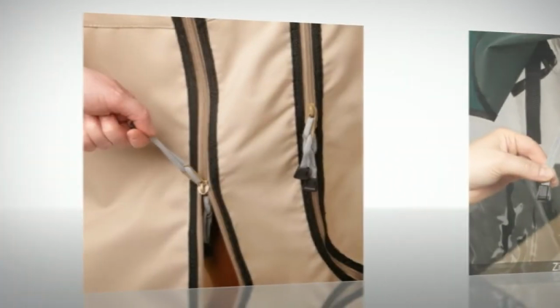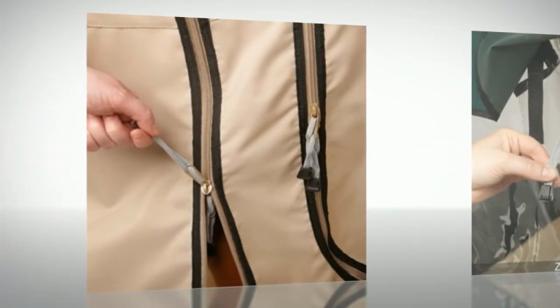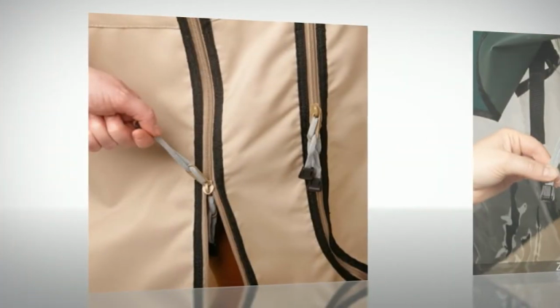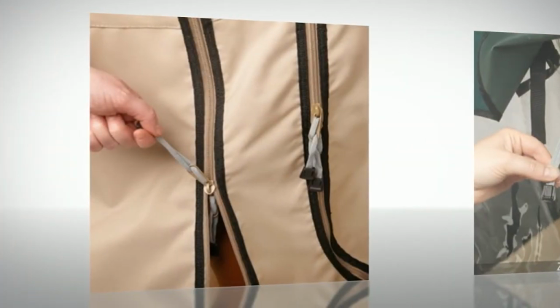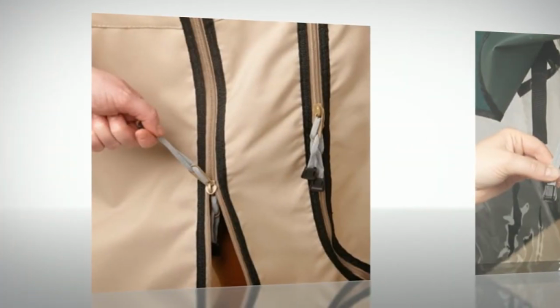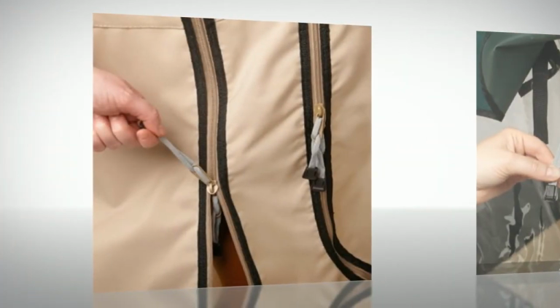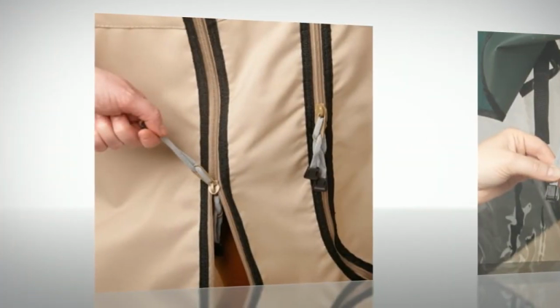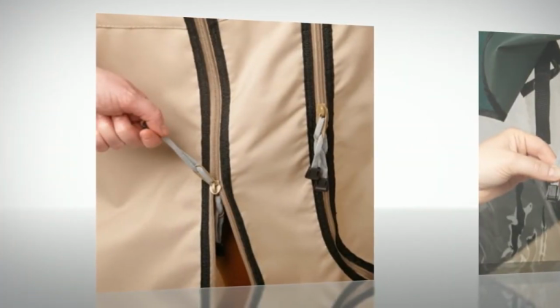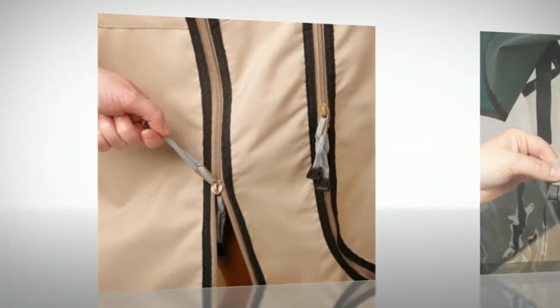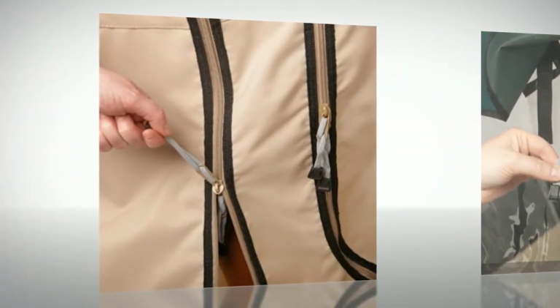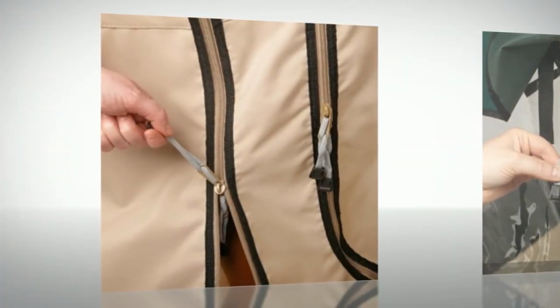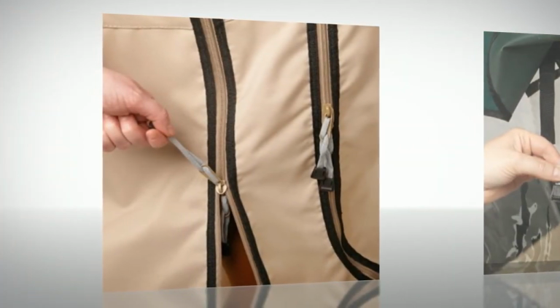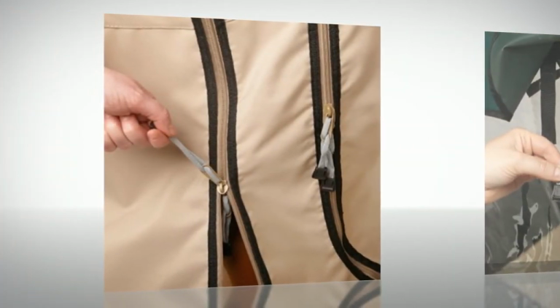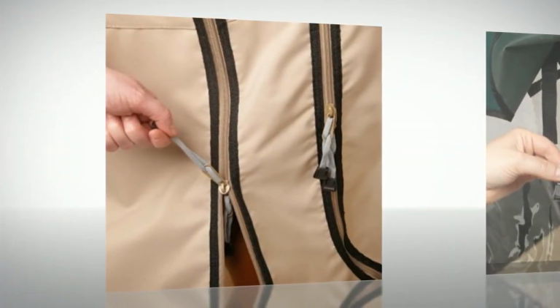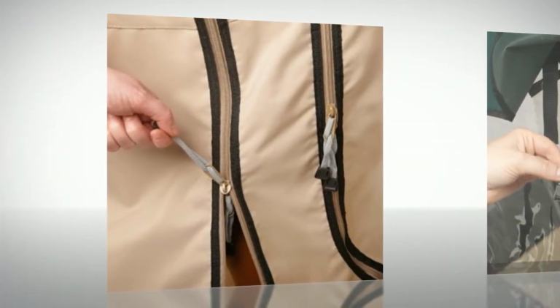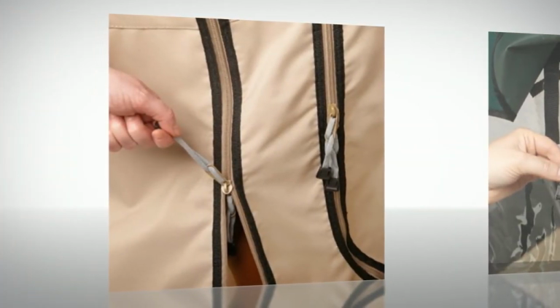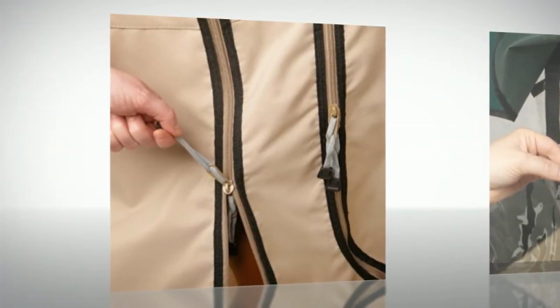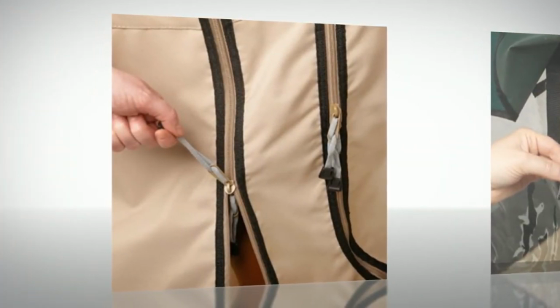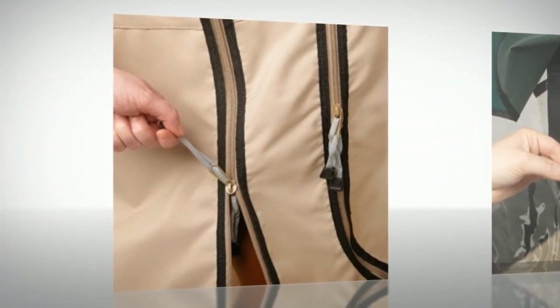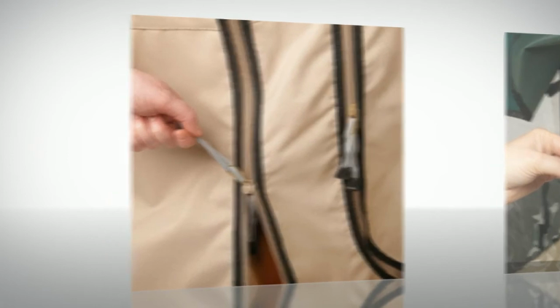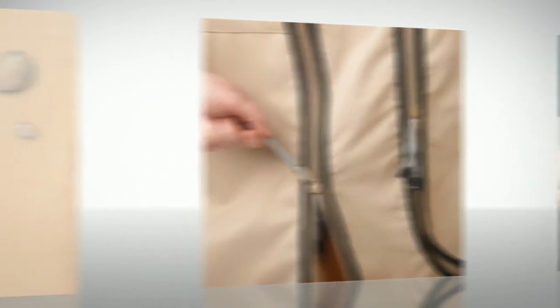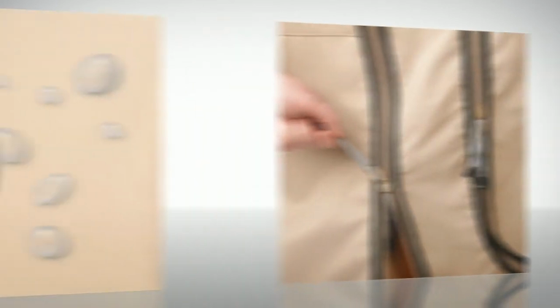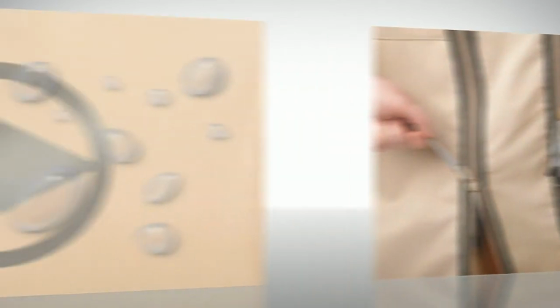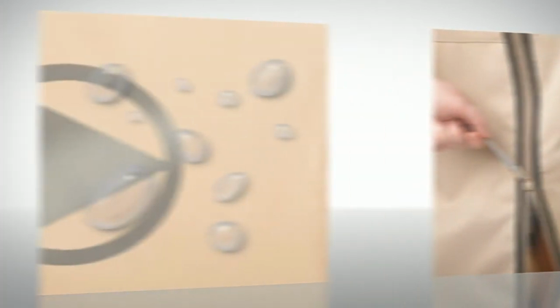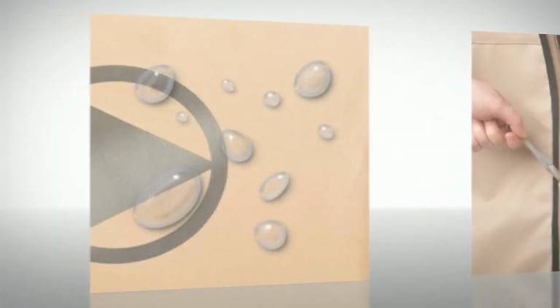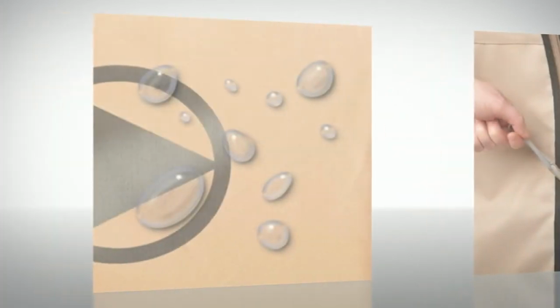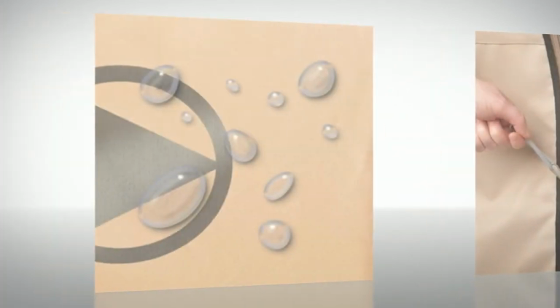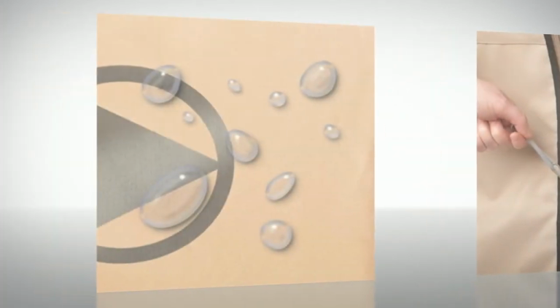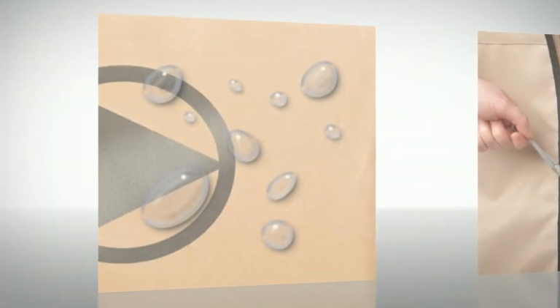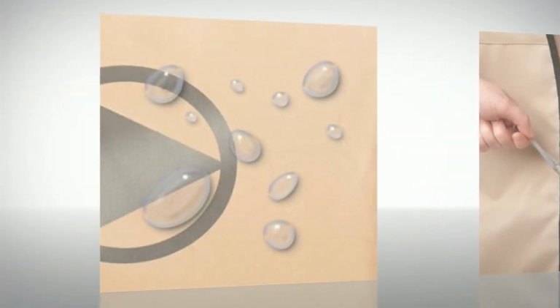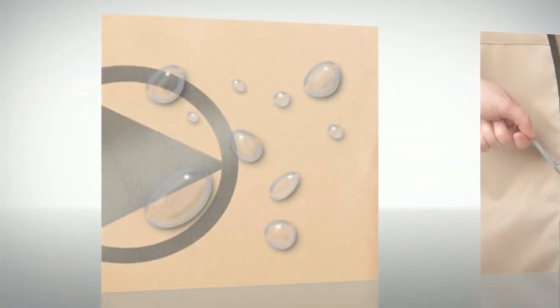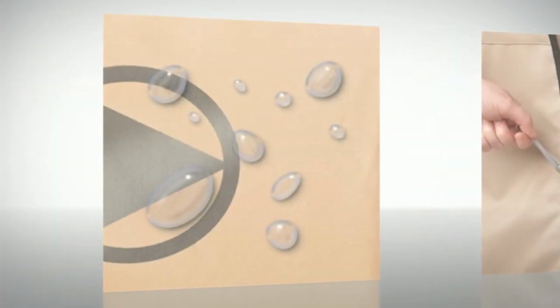Before you make a decision about a warm drivable golf cart enclosure, look for the logo of excellence — Greenline golf cart covers and enclosures.